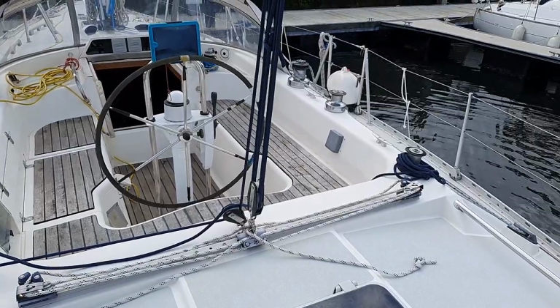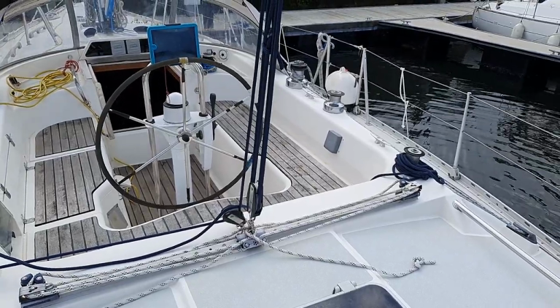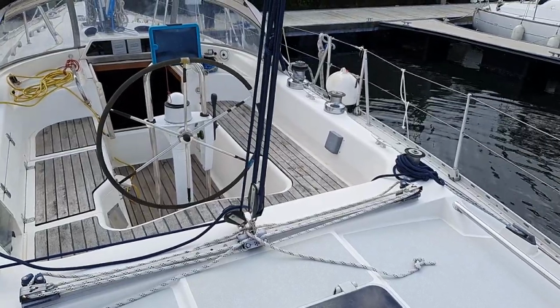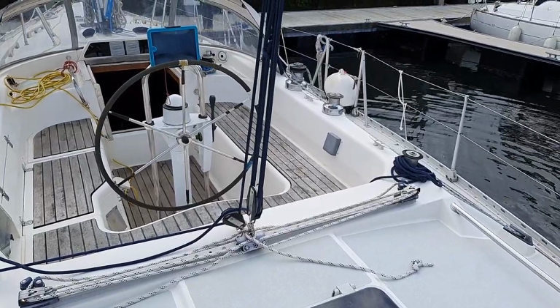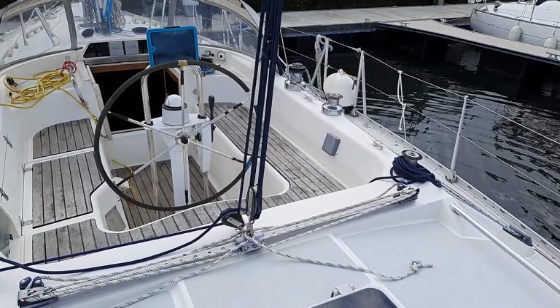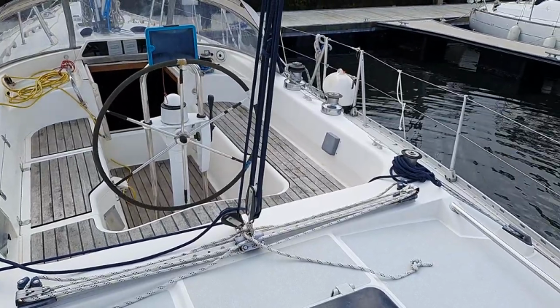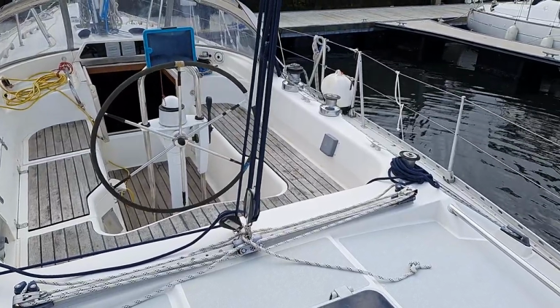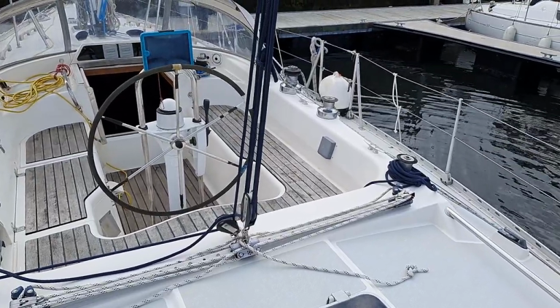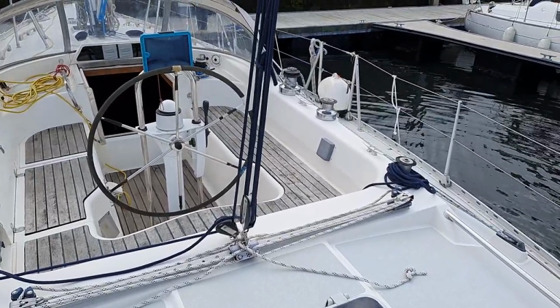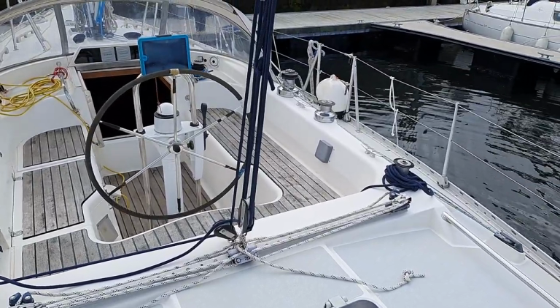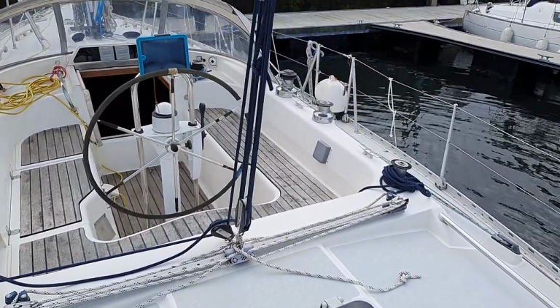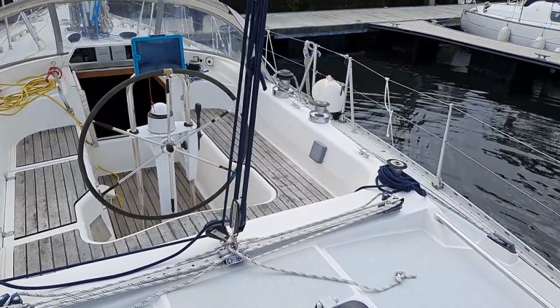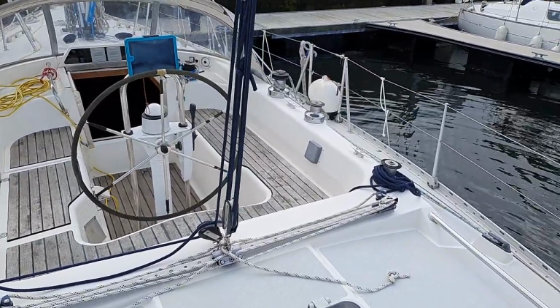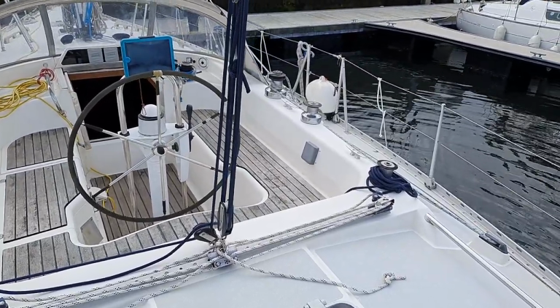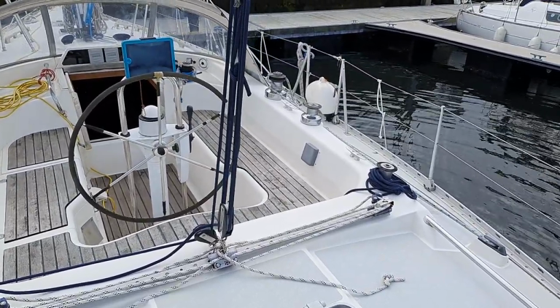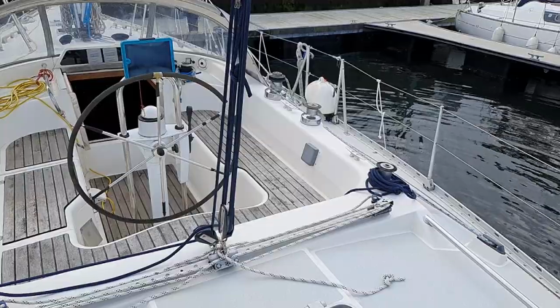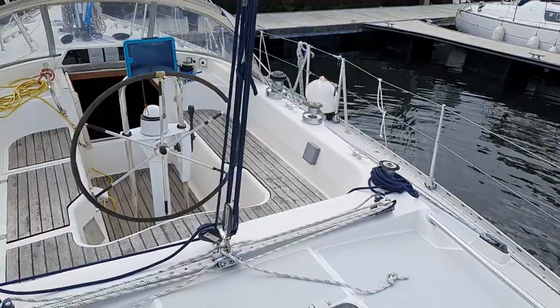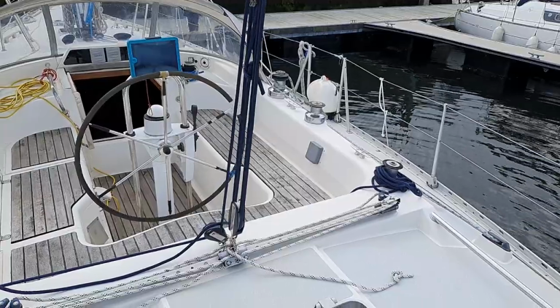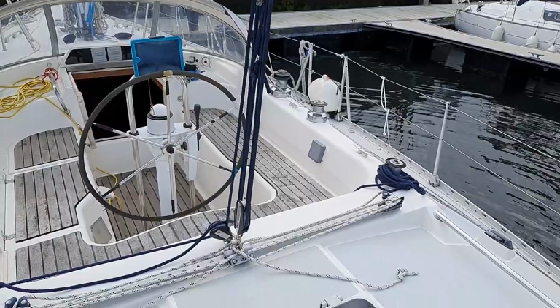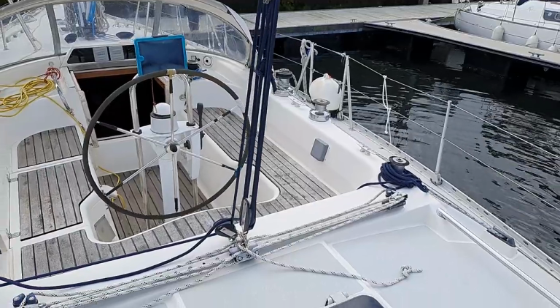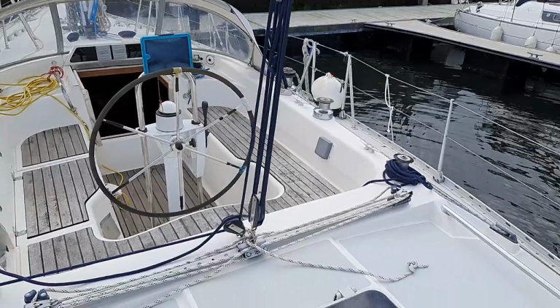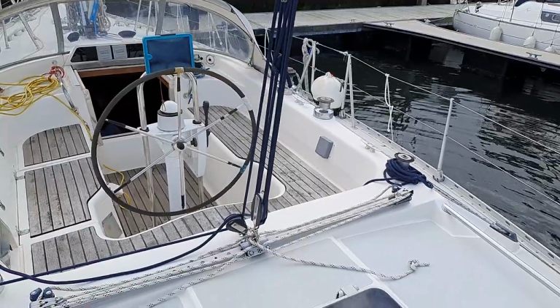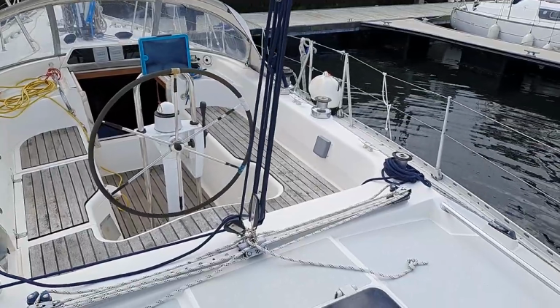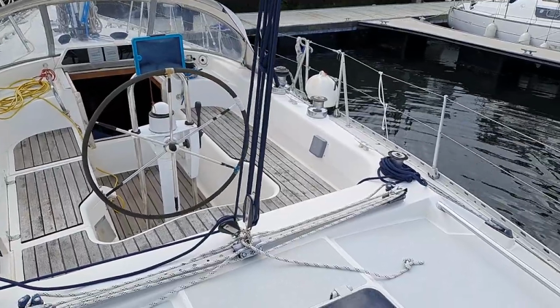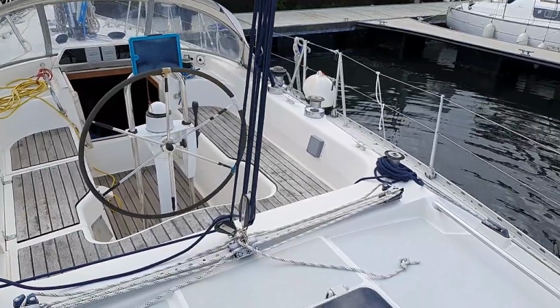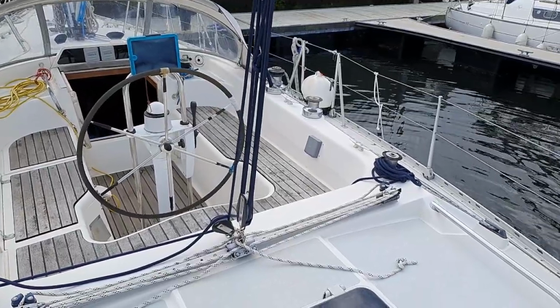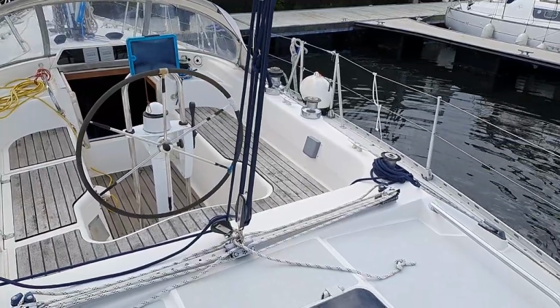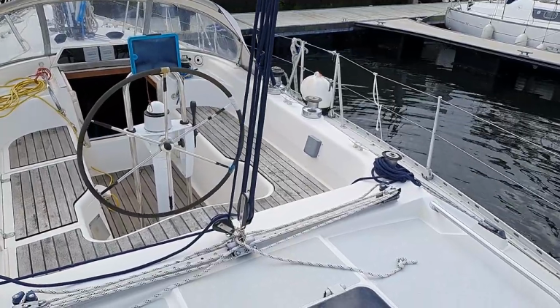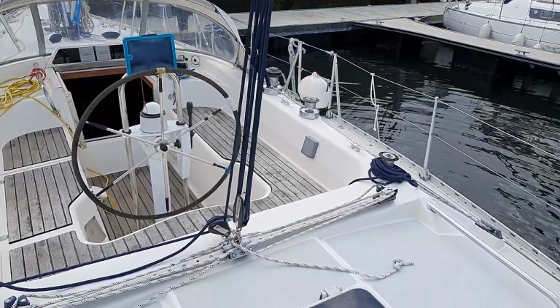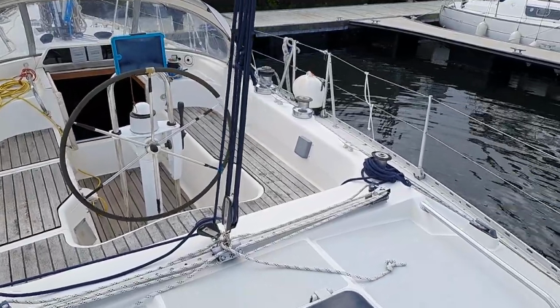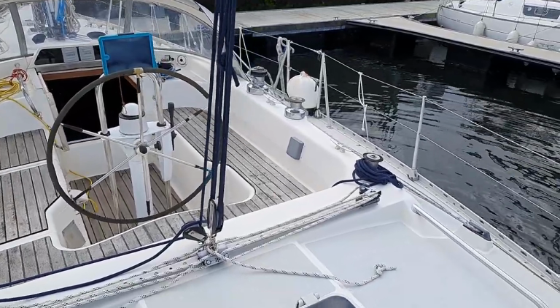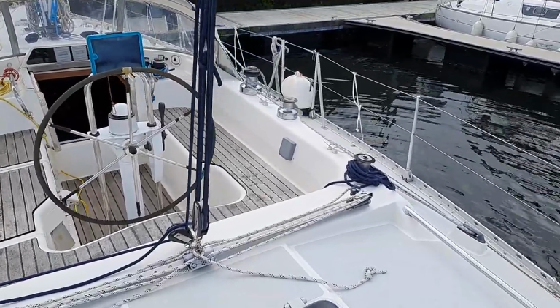Ian Sorkins, Boatshed Scotland, aboard the Moody 376. Certainly a very fine example of this boat.